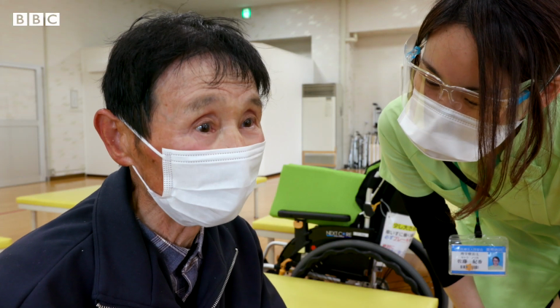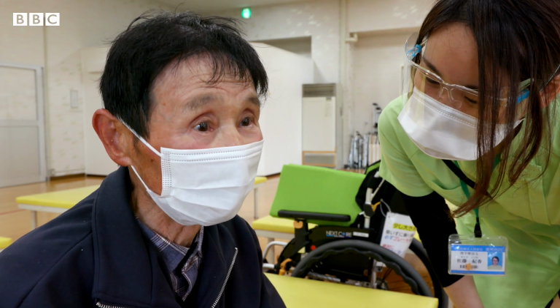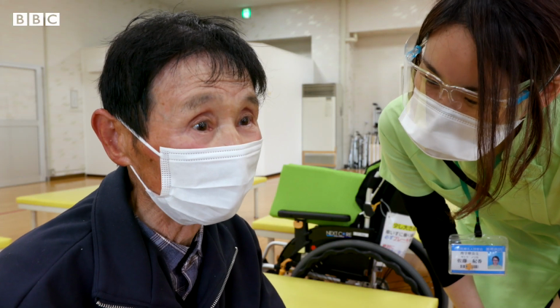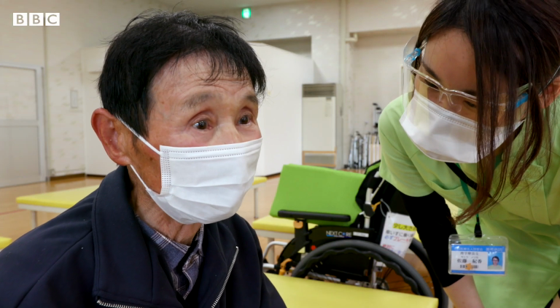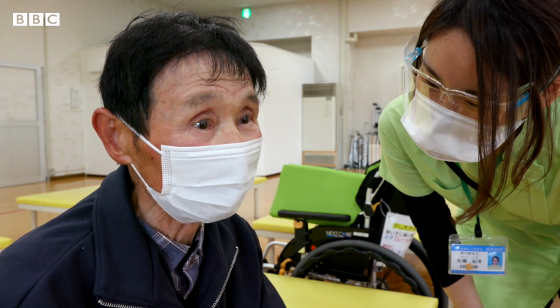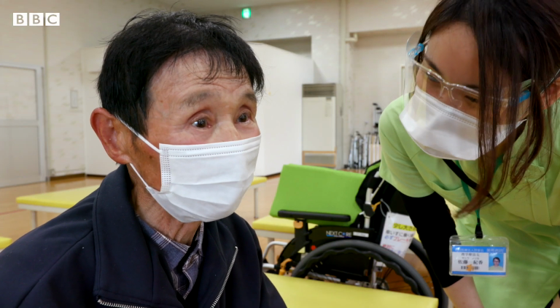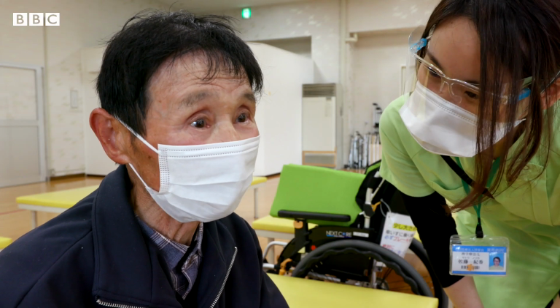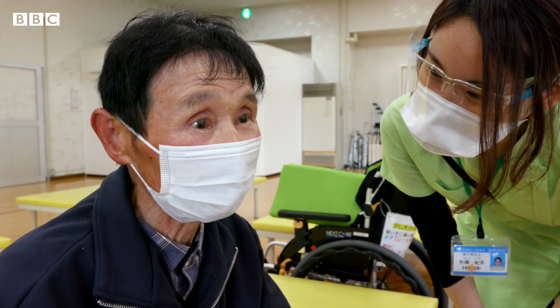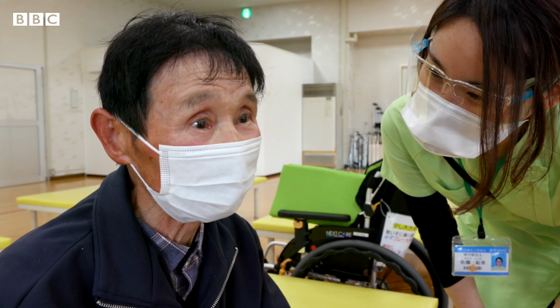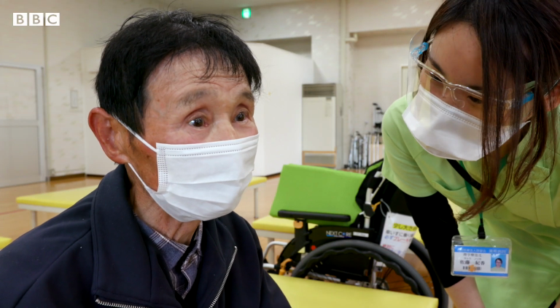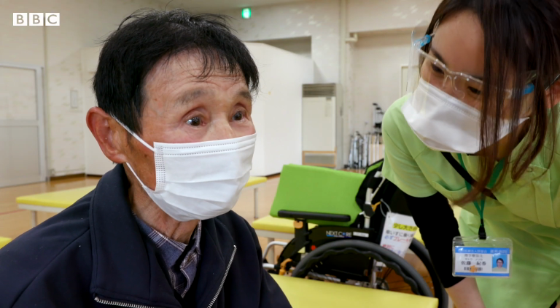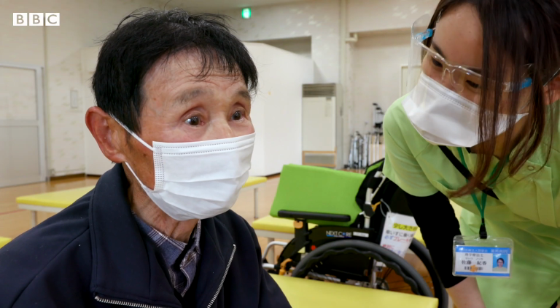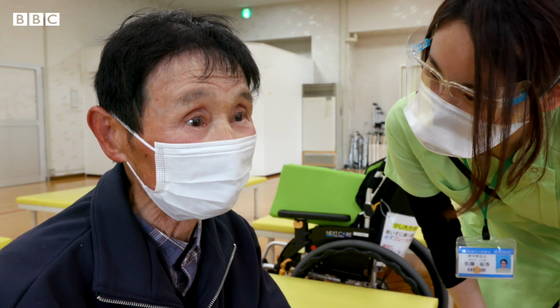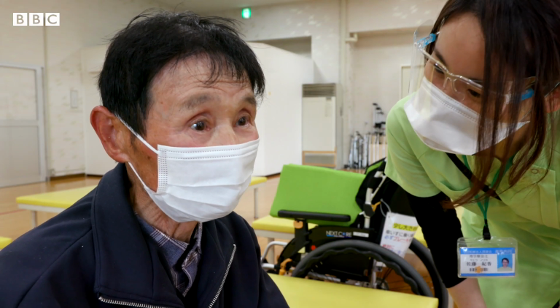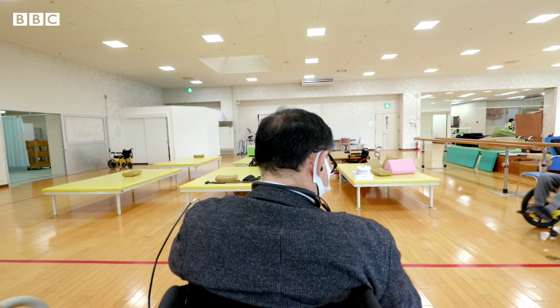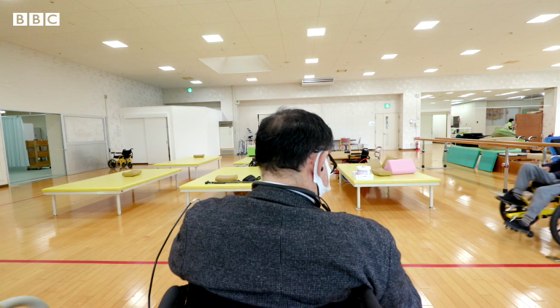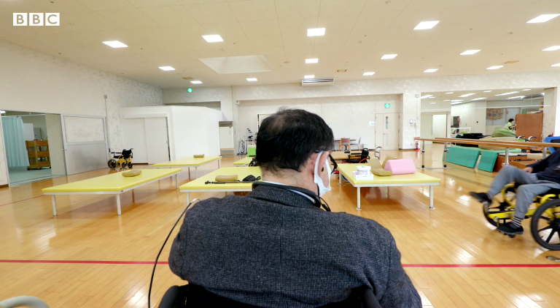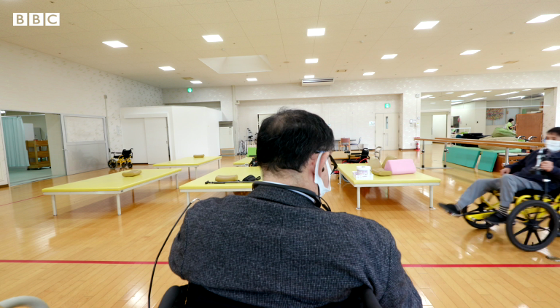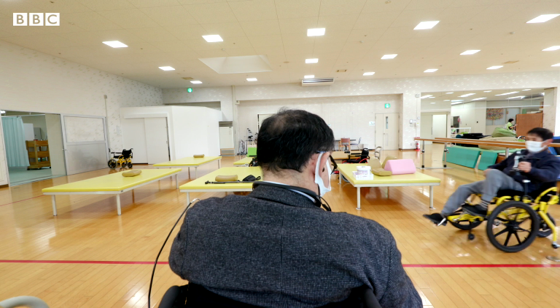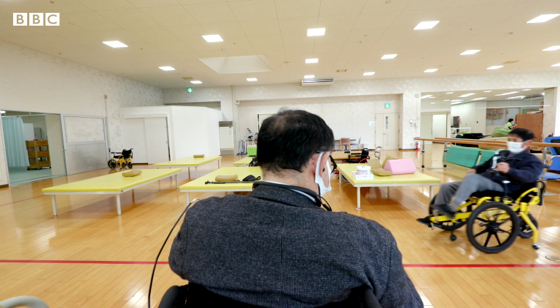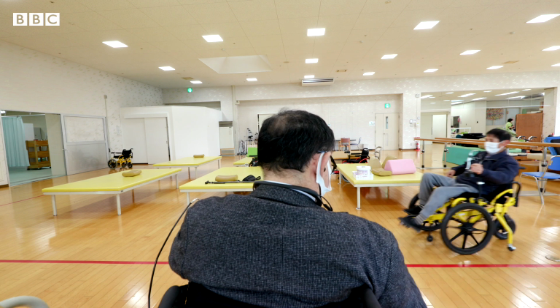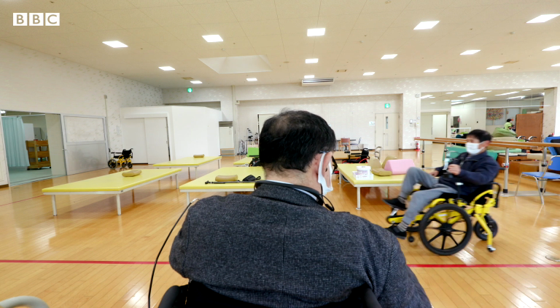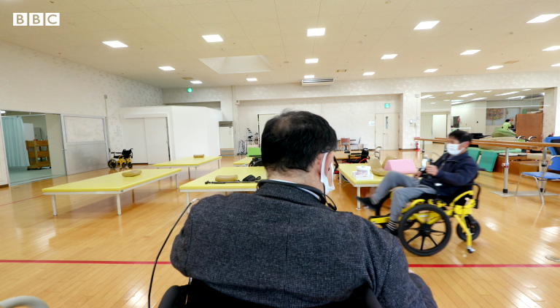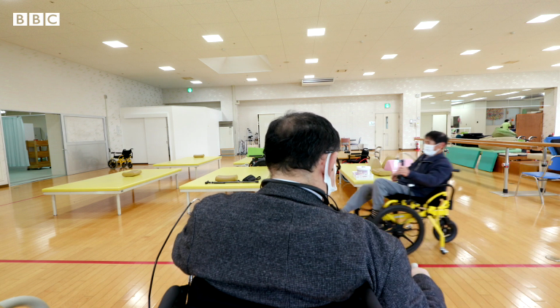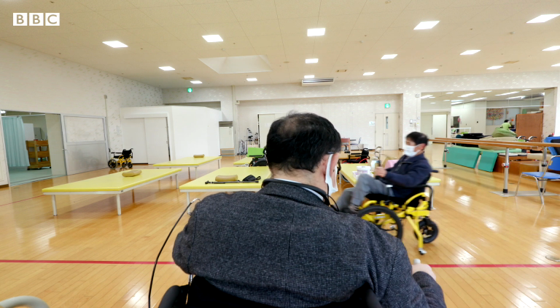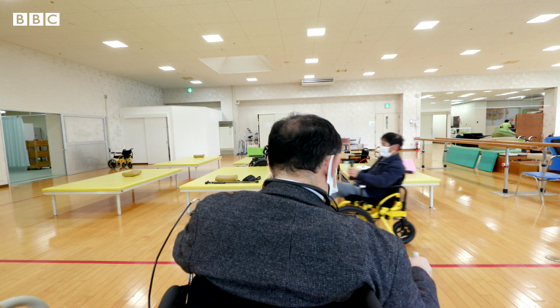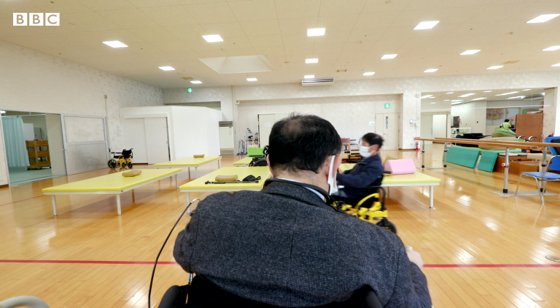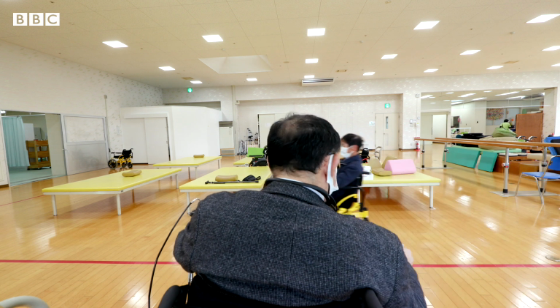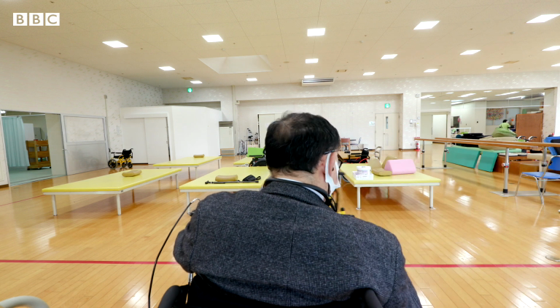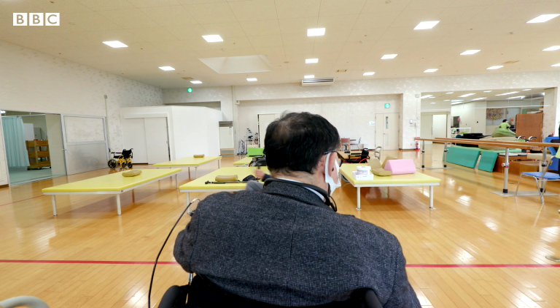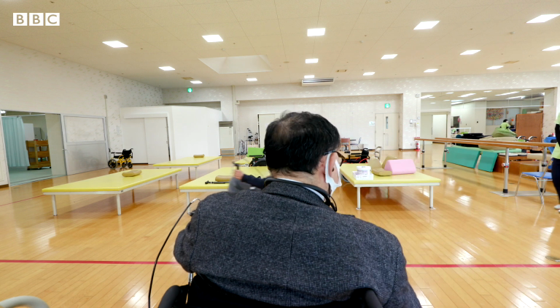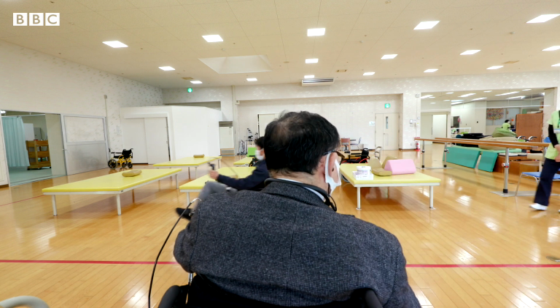It's so much easier than walking. I feel I can really move.